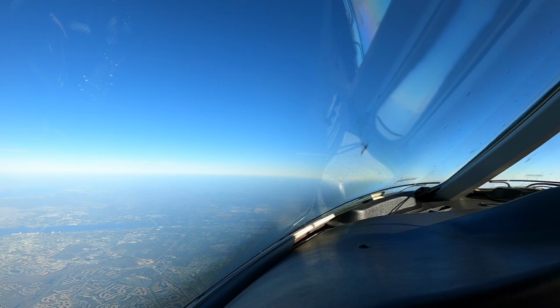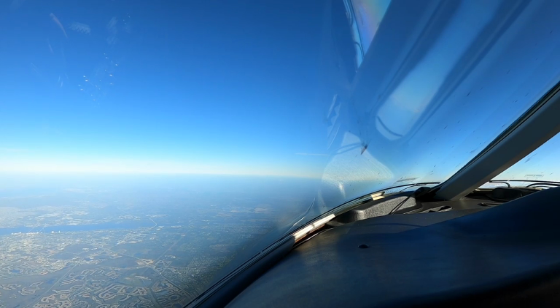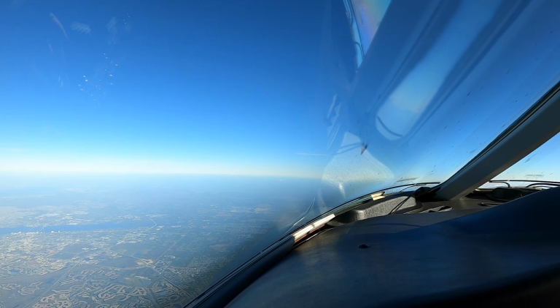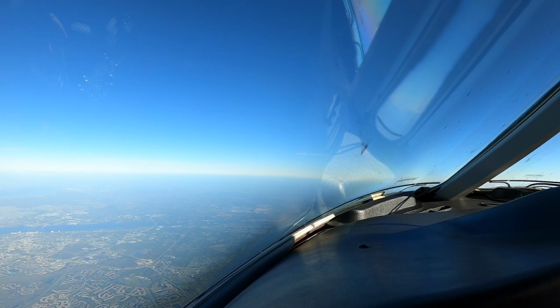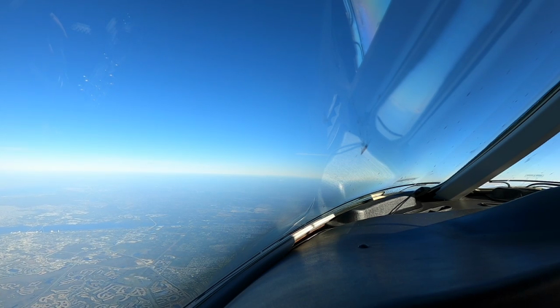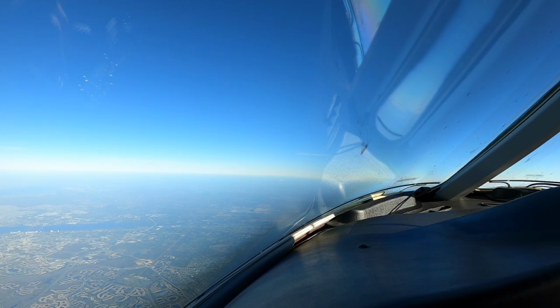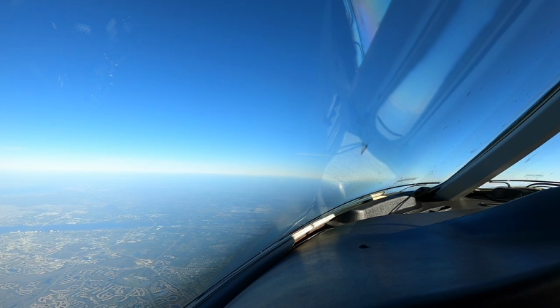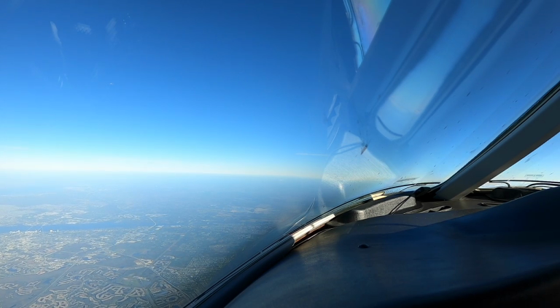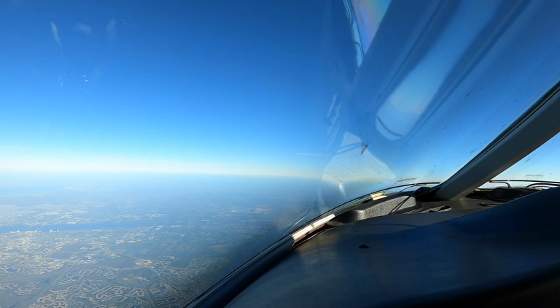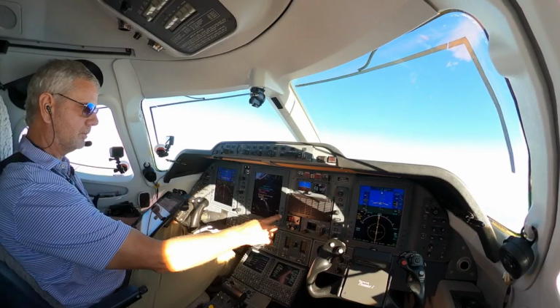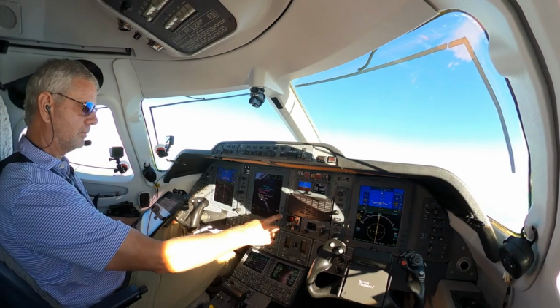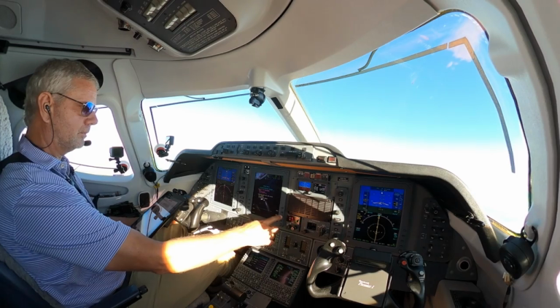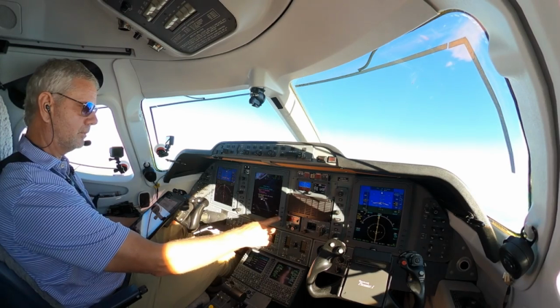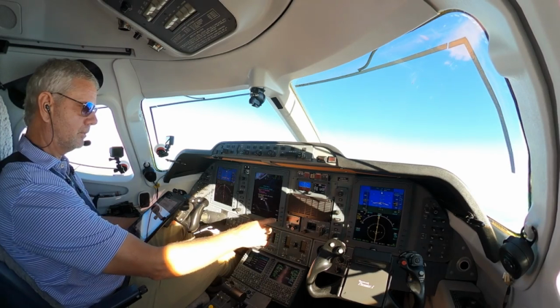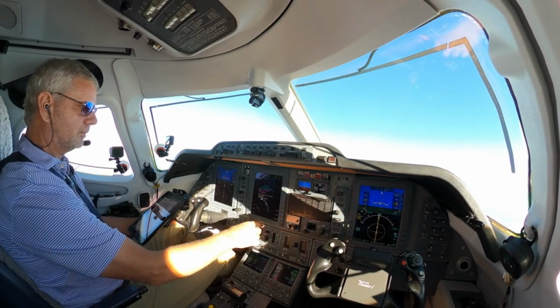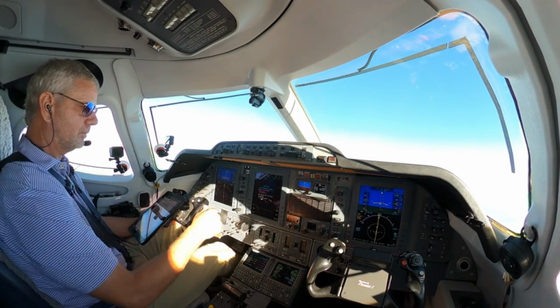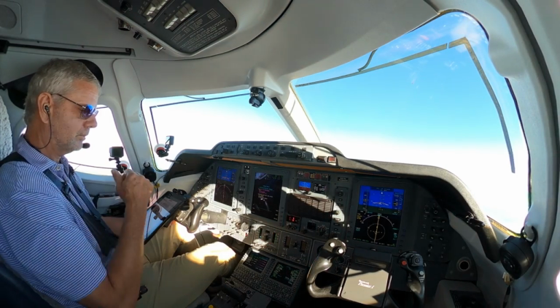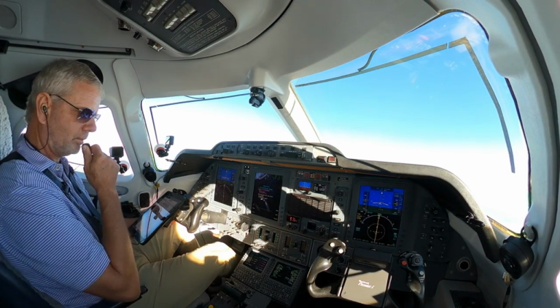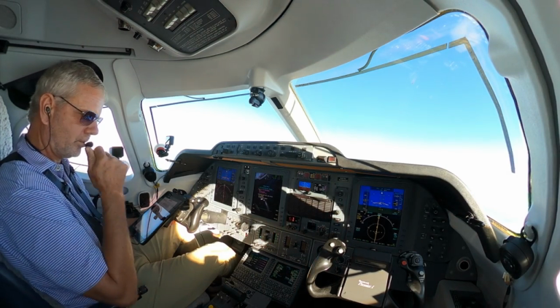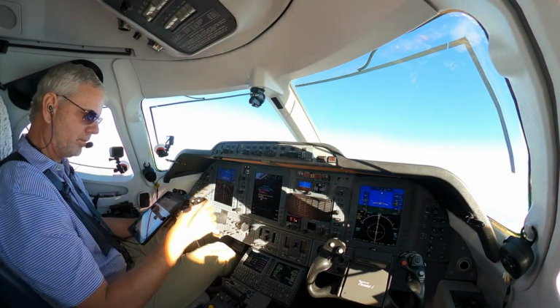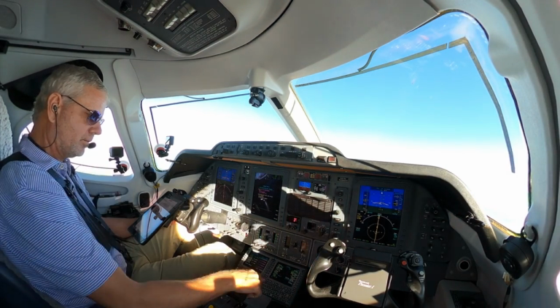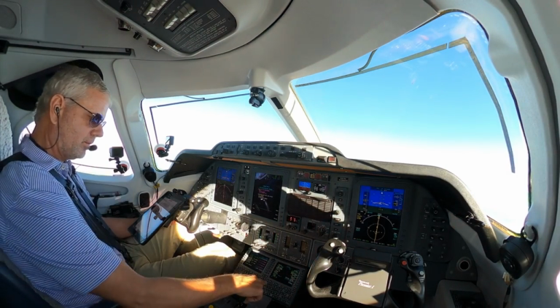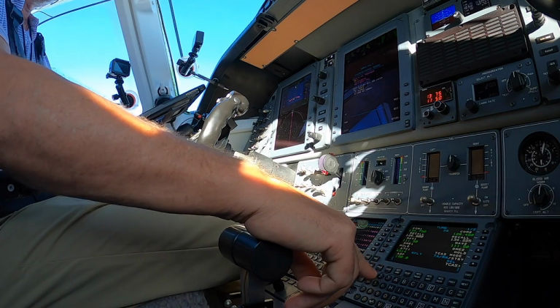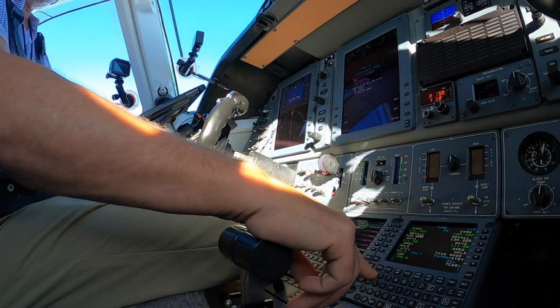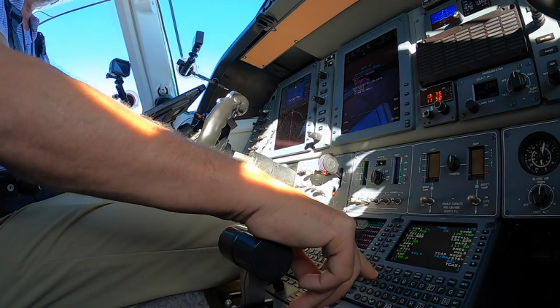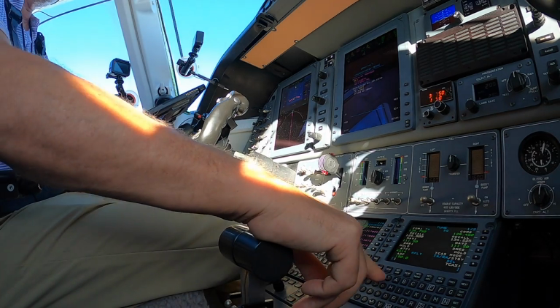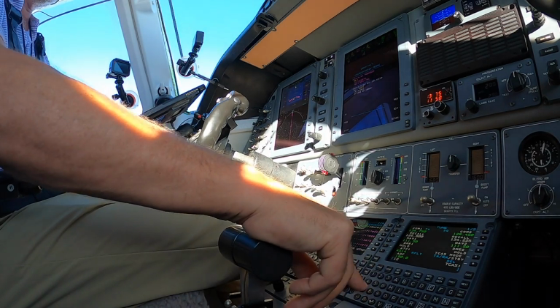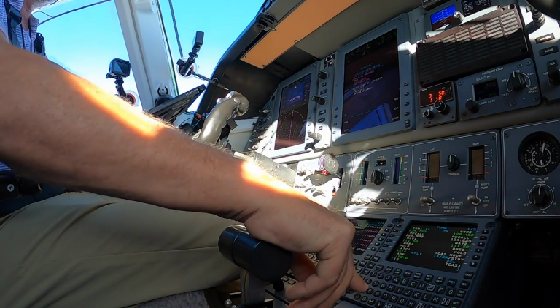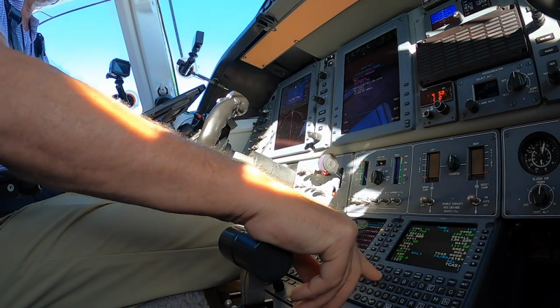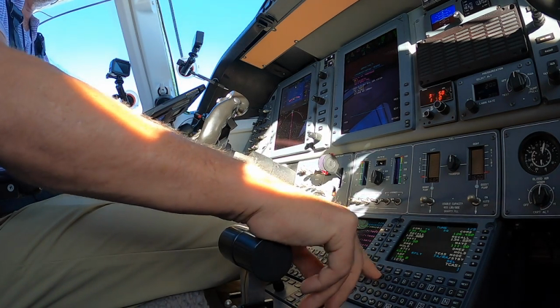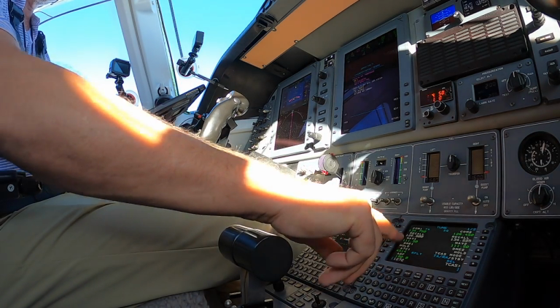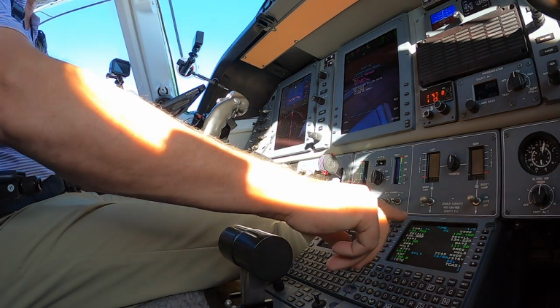390 Golf Mike, contact climbing center 127.2. 127.2, zero Golf Mike, good day. Miami, Premier 390 Golf Mike, we're leveling at 16,000. 390 Golf Mike, Miami — stand by for altimeter: 30.11. 30.11, 390 Golf Mike.